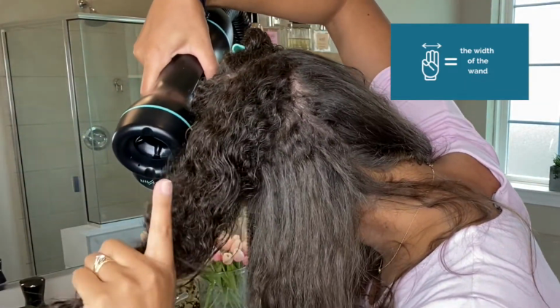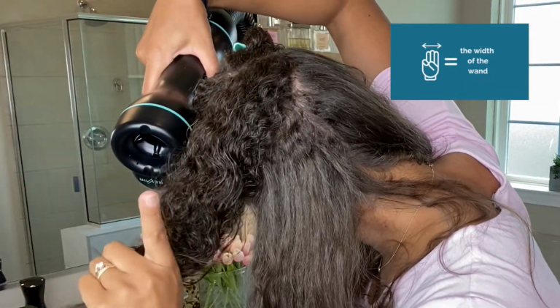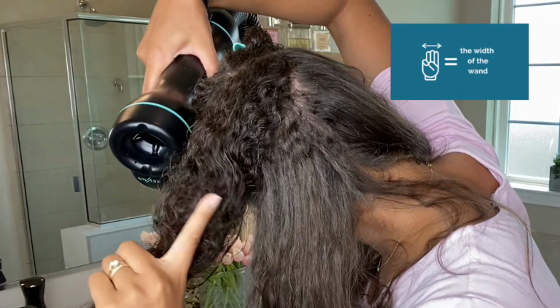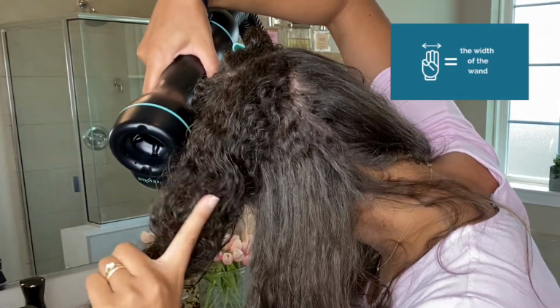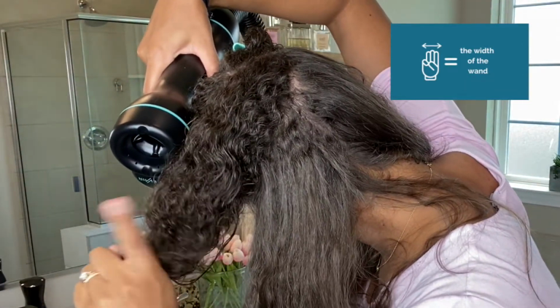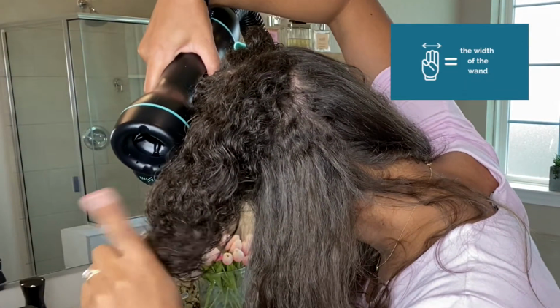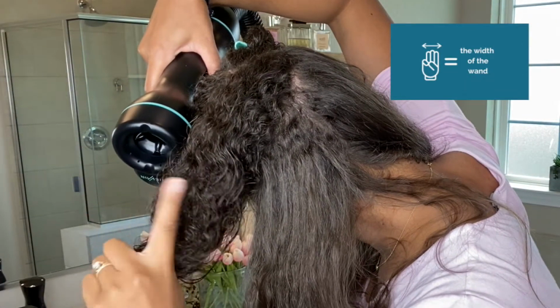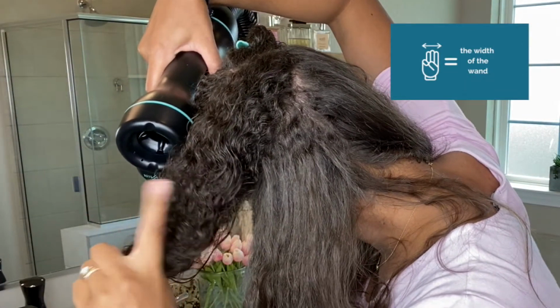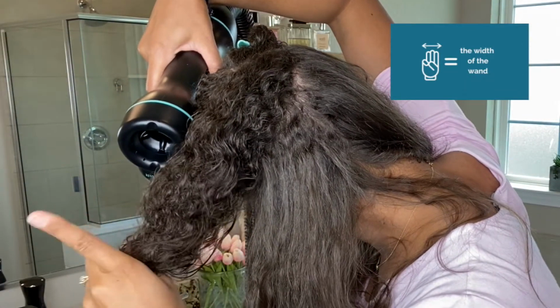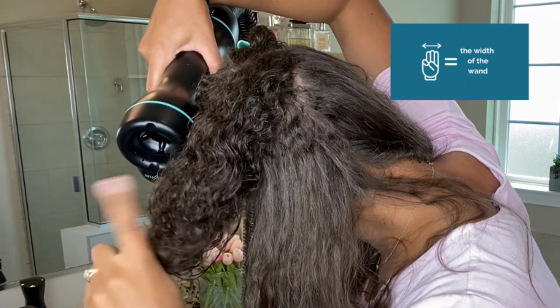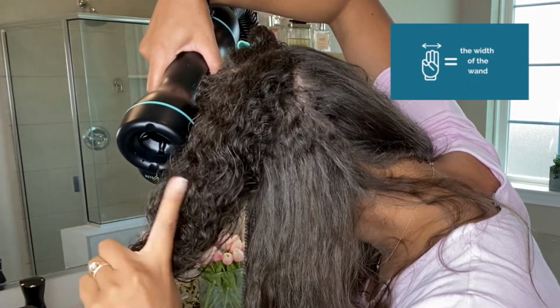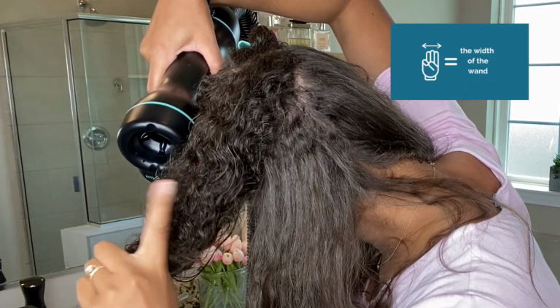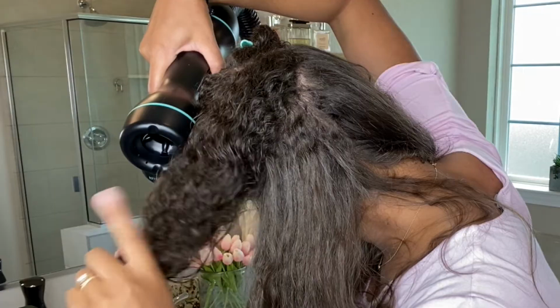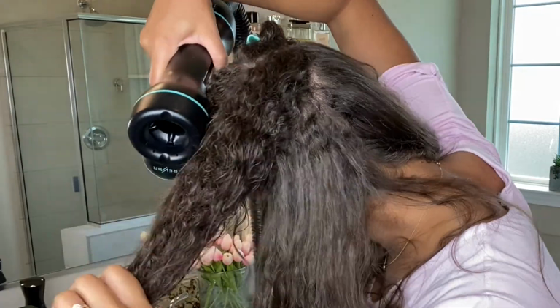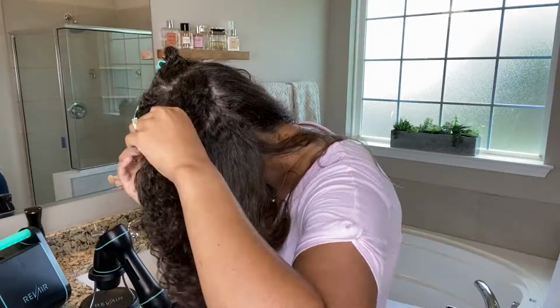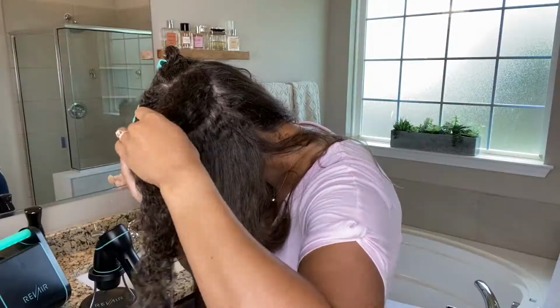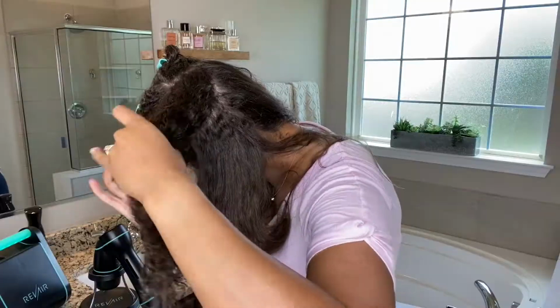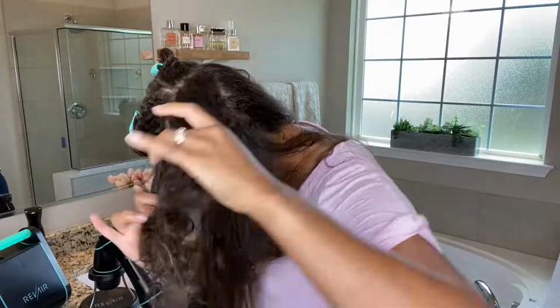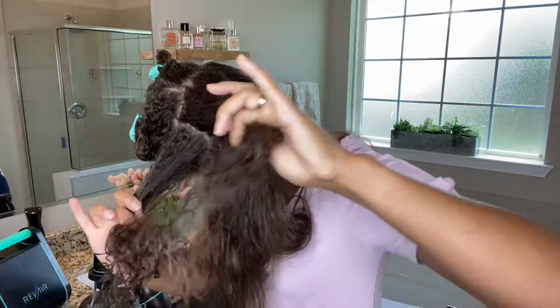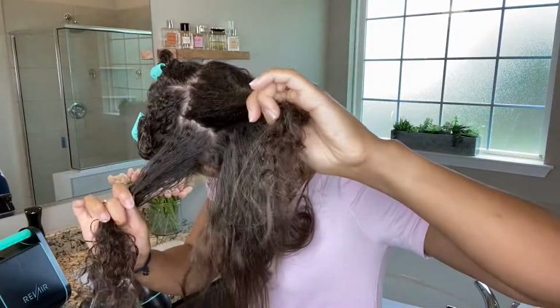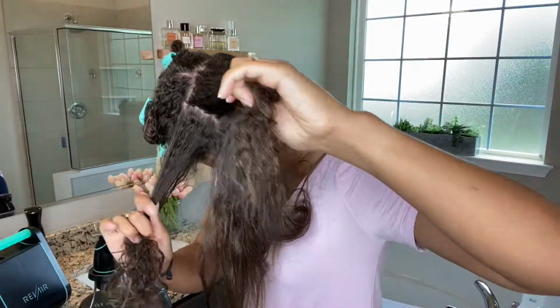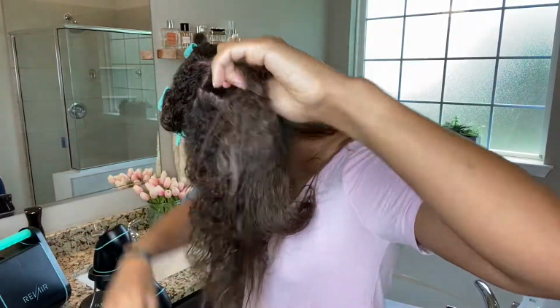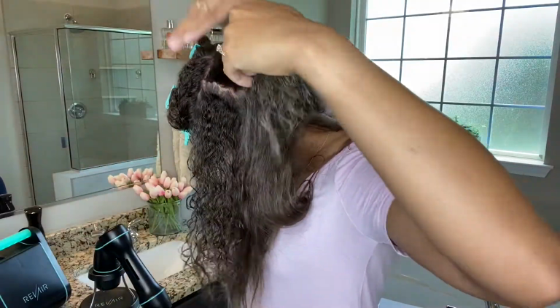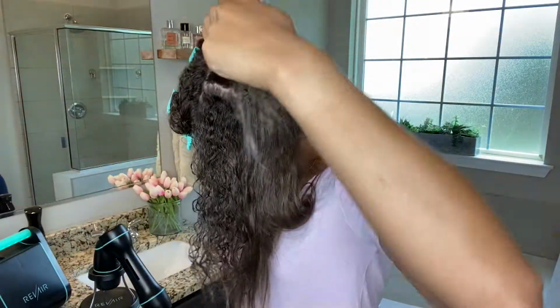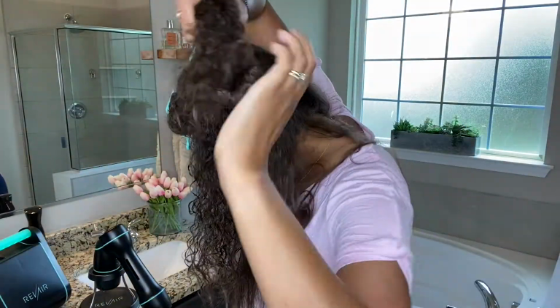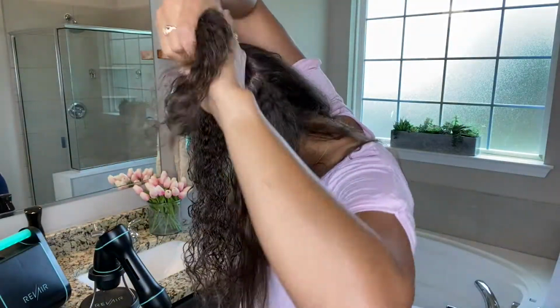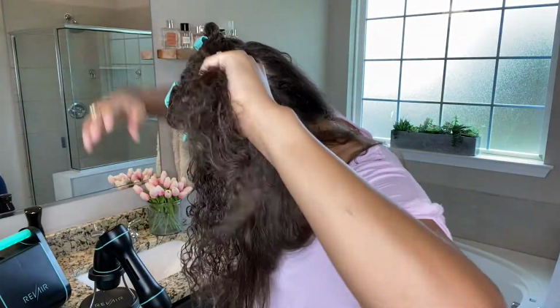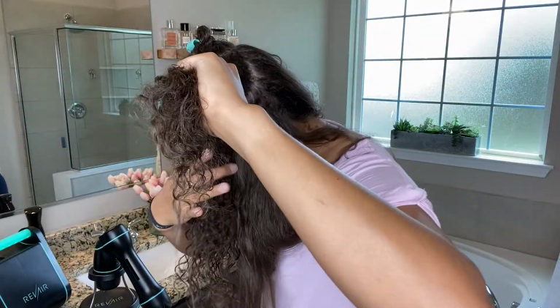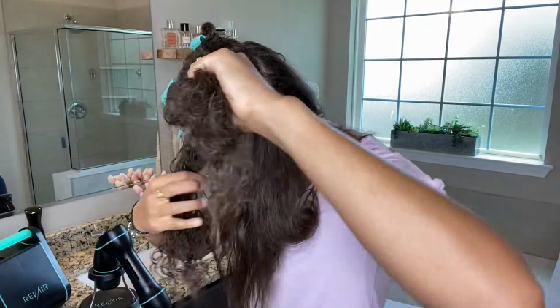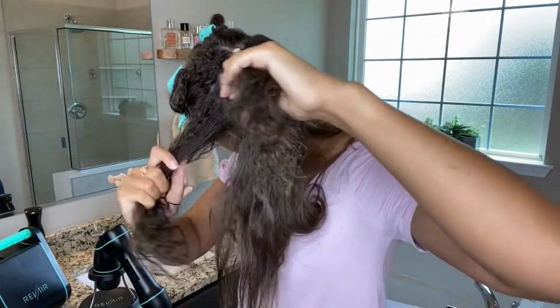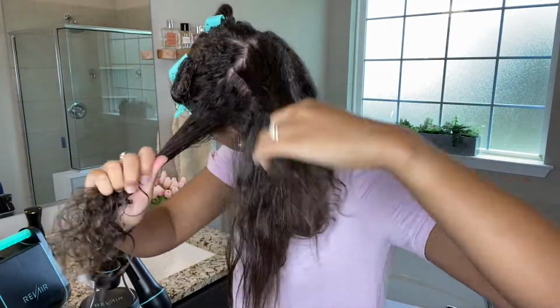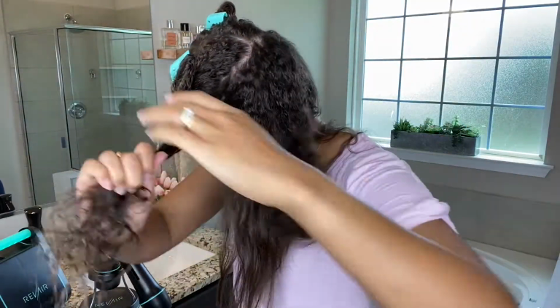this section is way too big, so we're going to split it. The bottom half is perfect, but the top half is still too big.